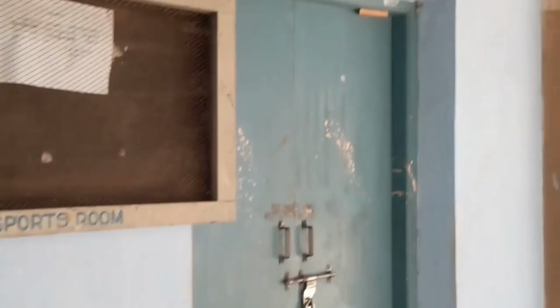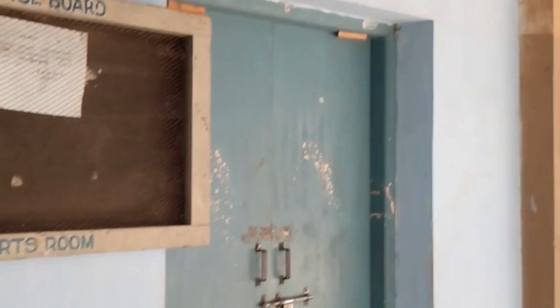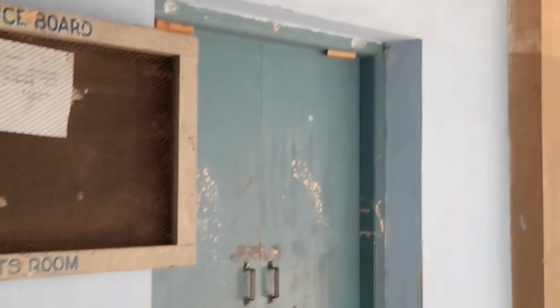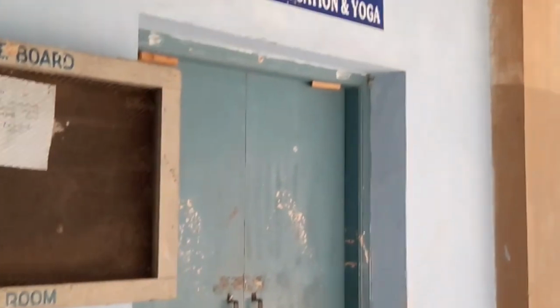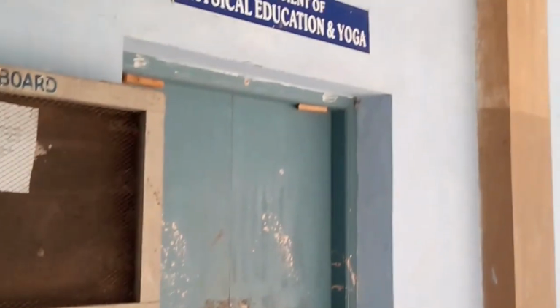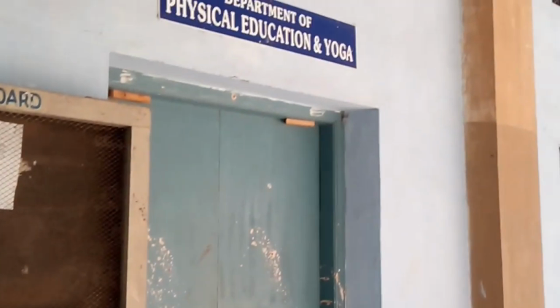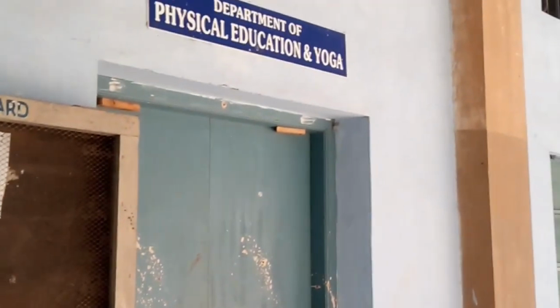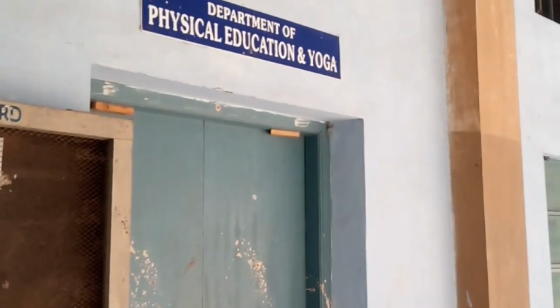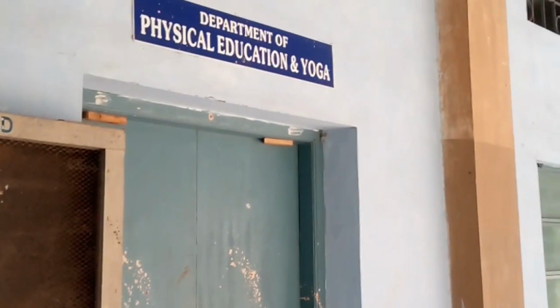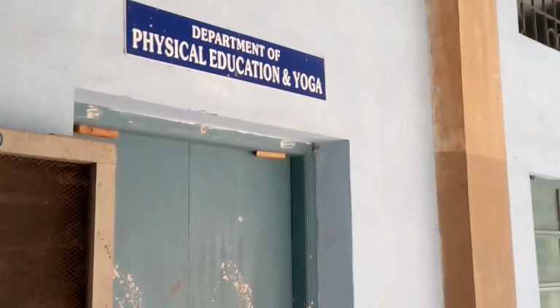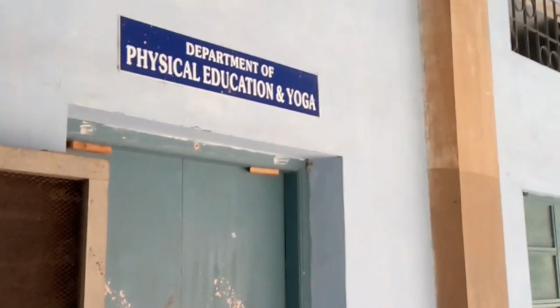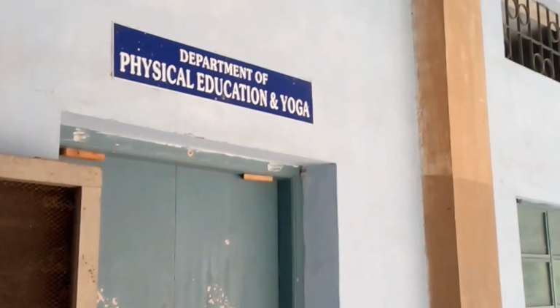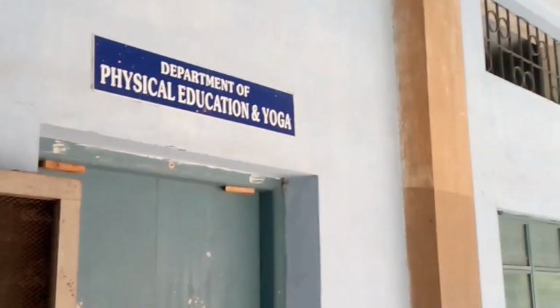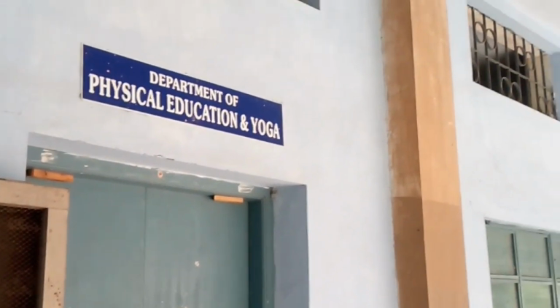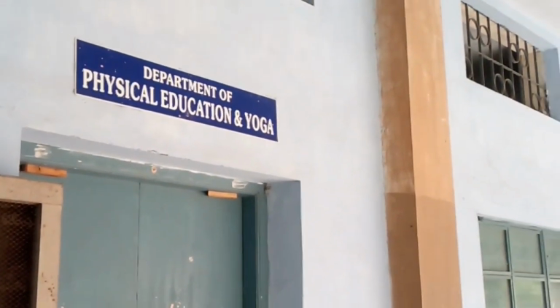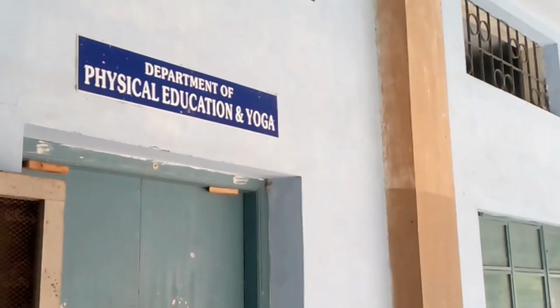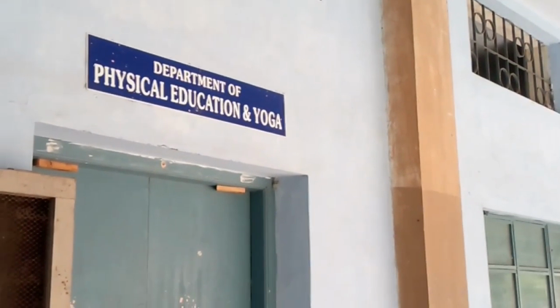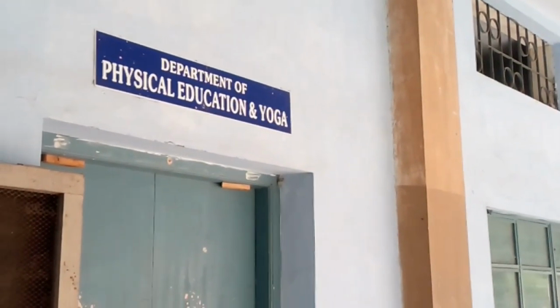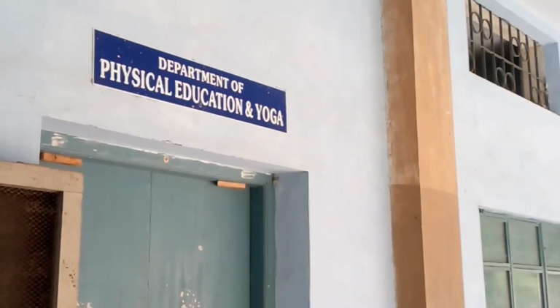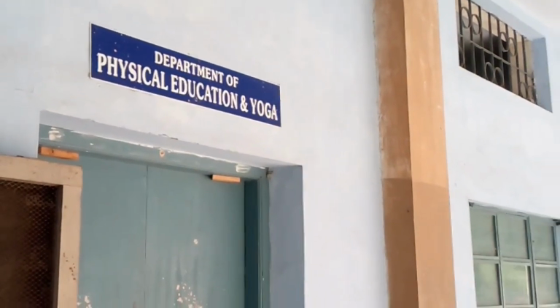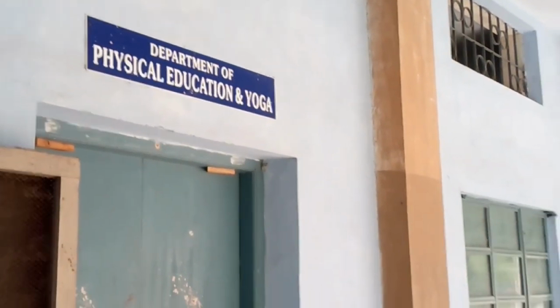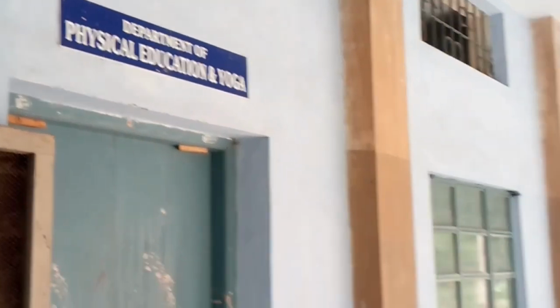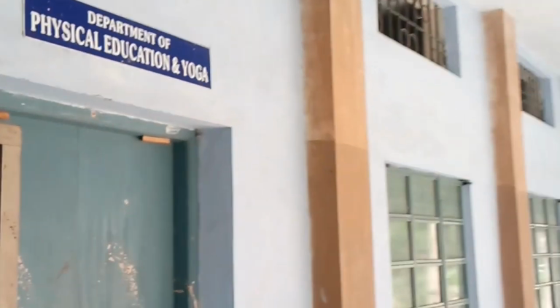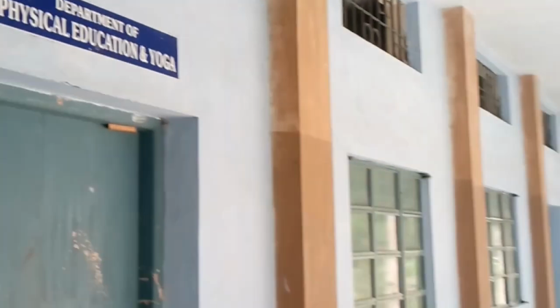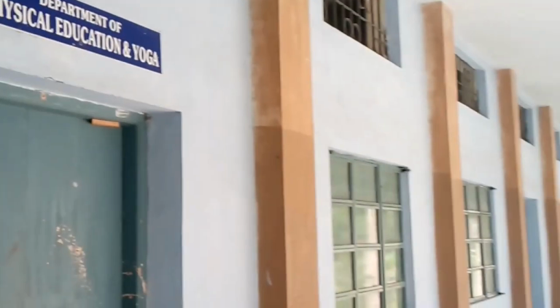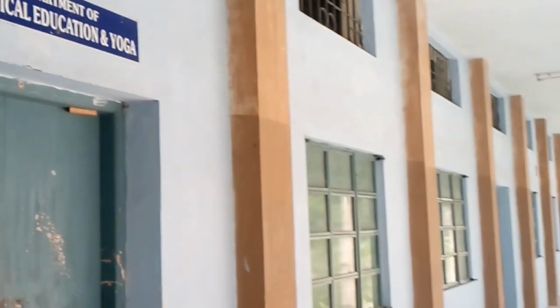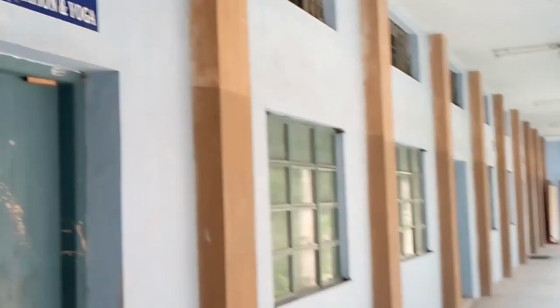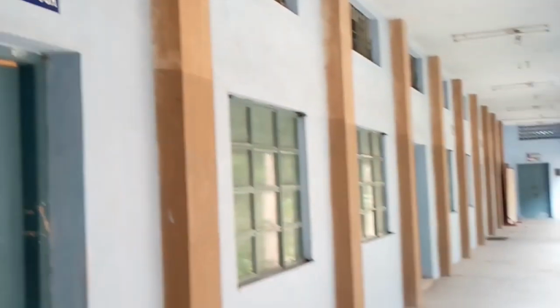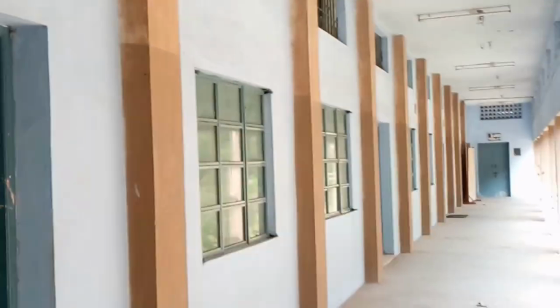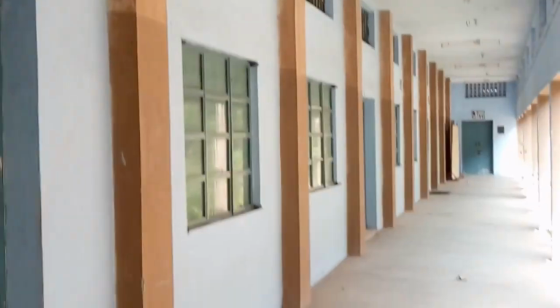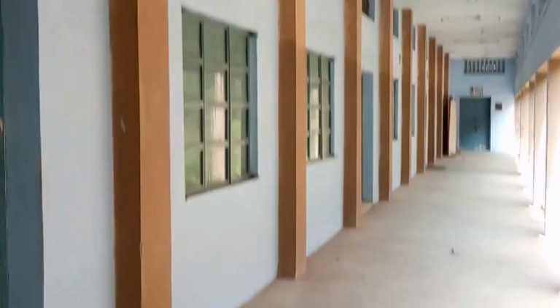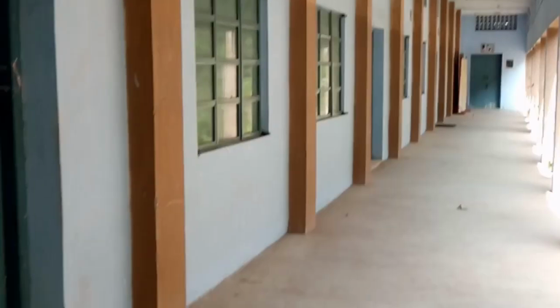There is a notice board. It is physical education and yoga — the Department of Physical Education and Yoga.